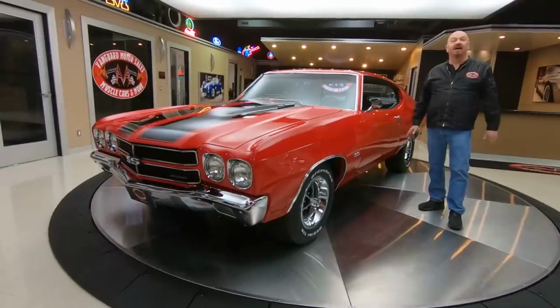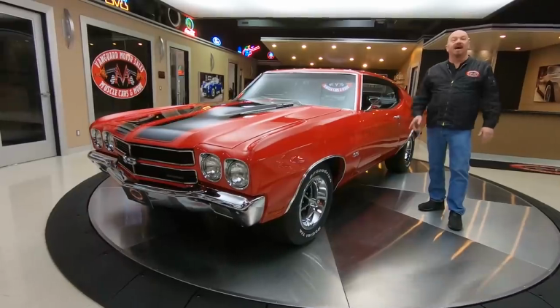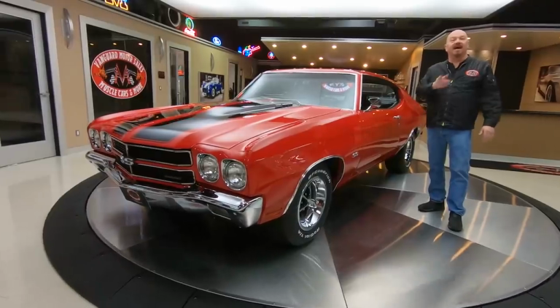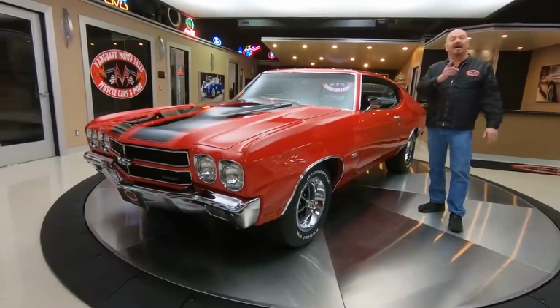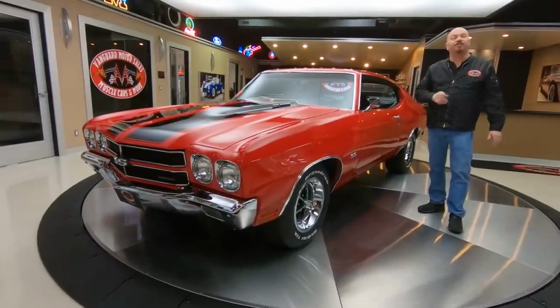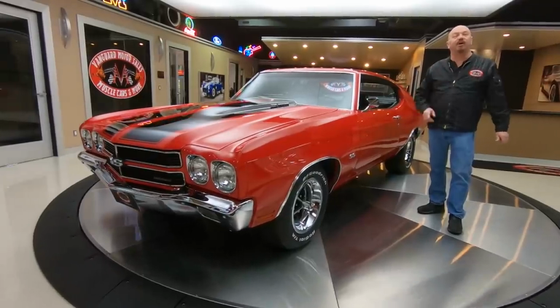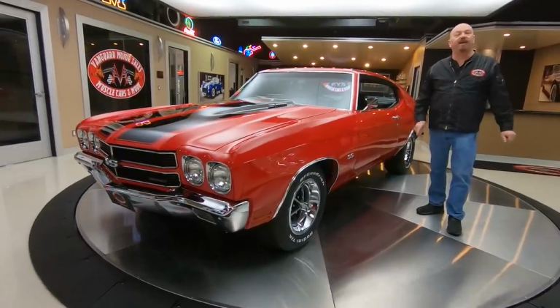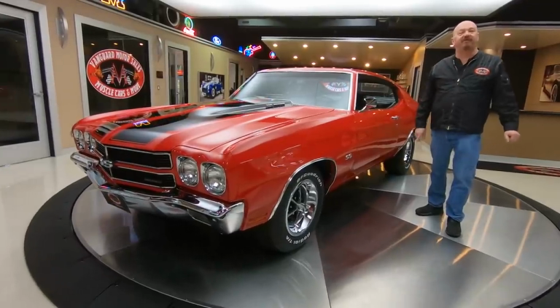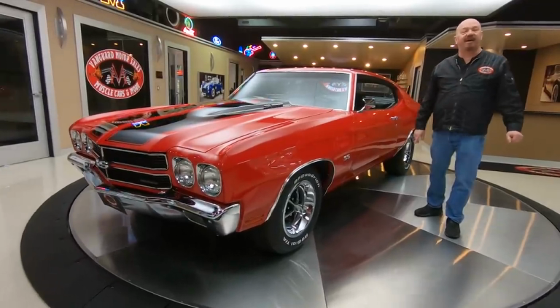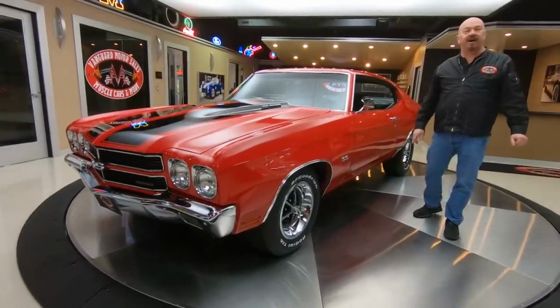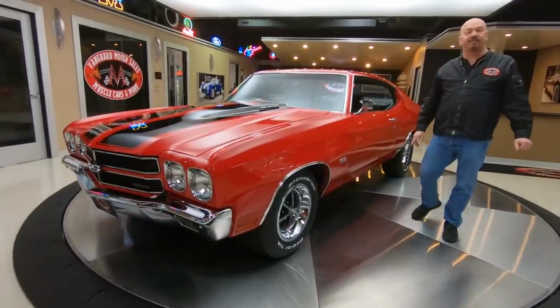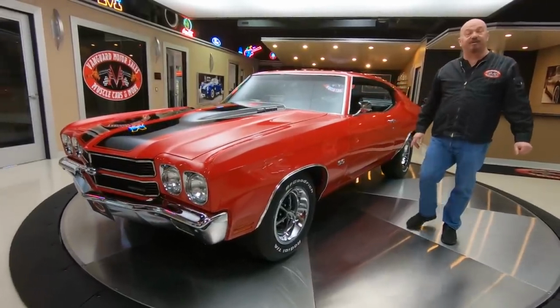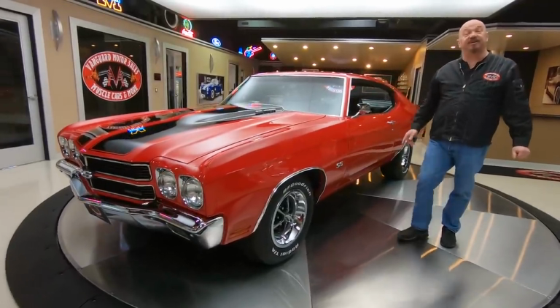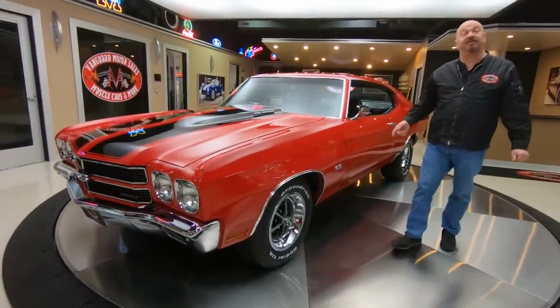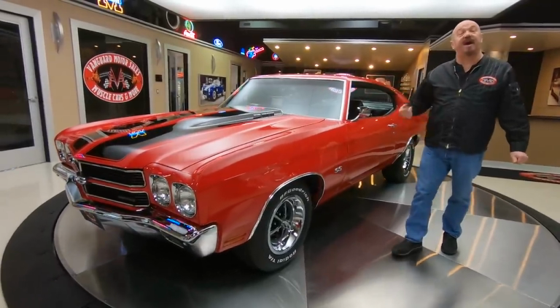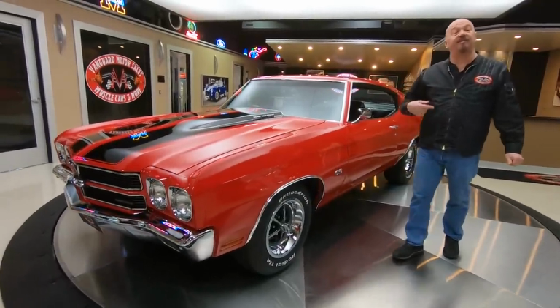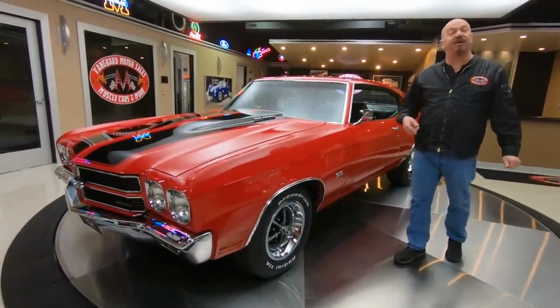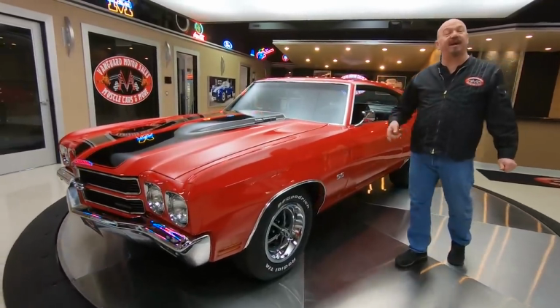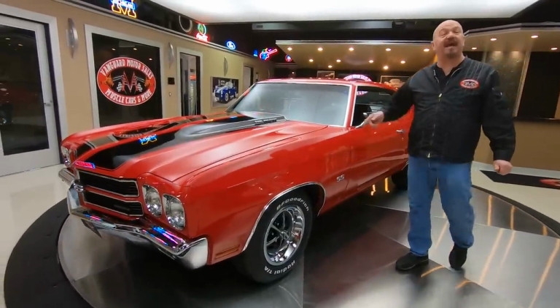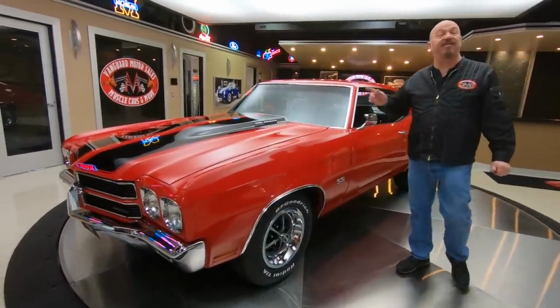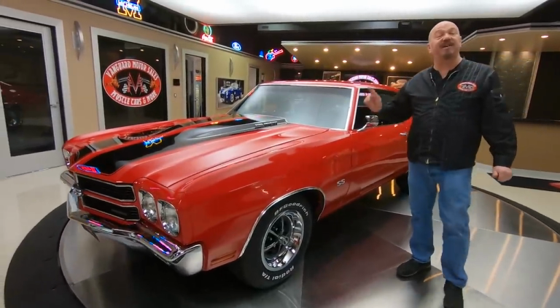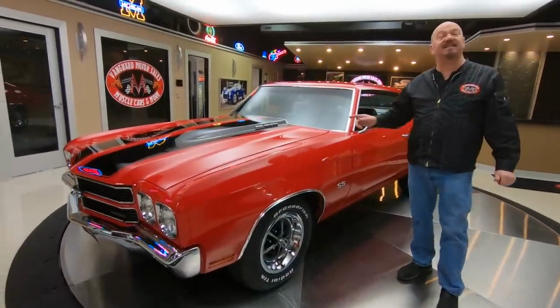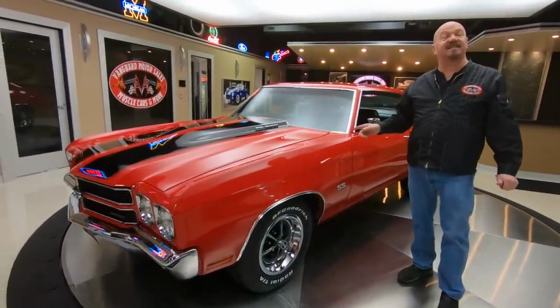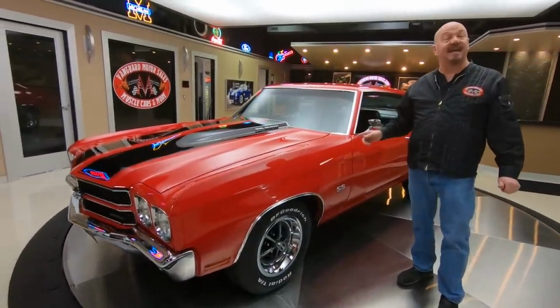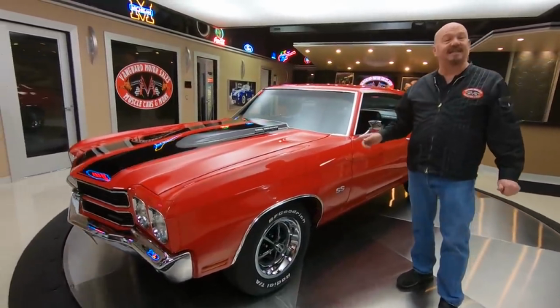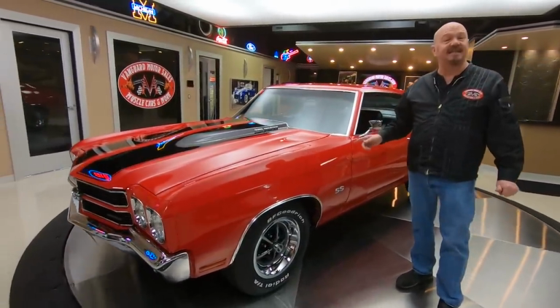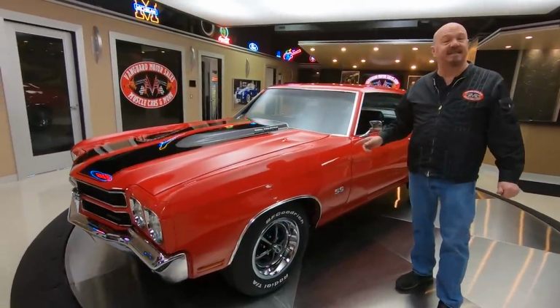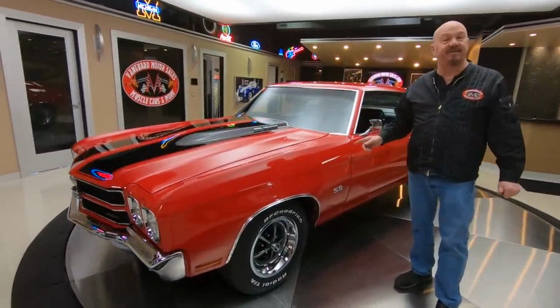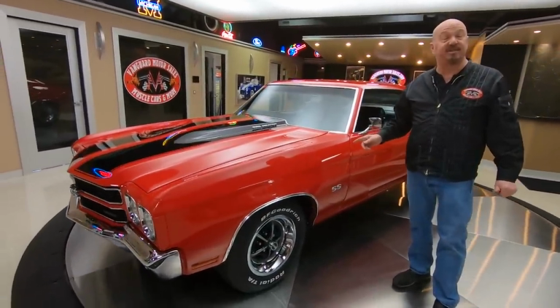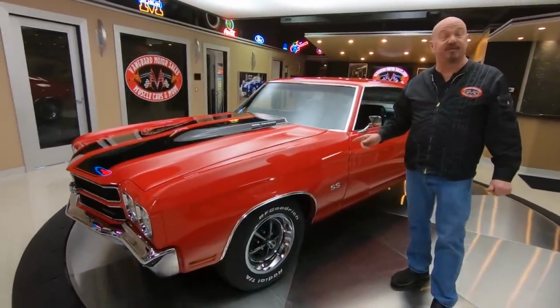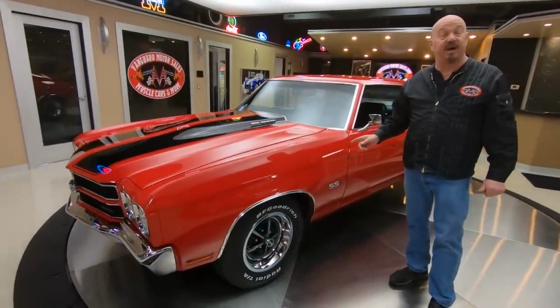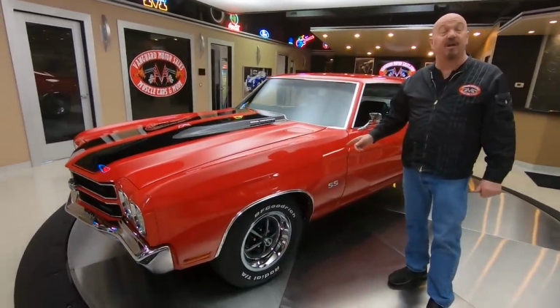Hey guys, welcome back to Vanguard Motor Sales. I'm Greg and this is the 1970 Chevelle.